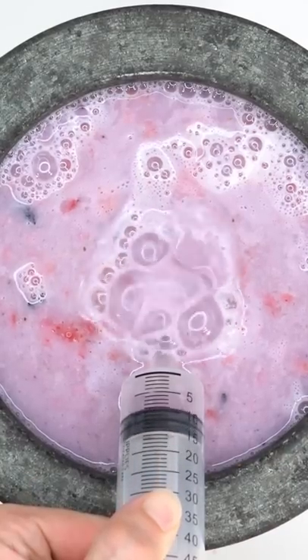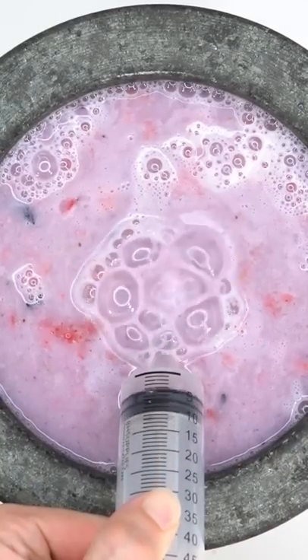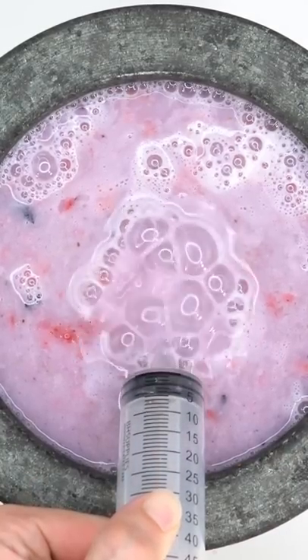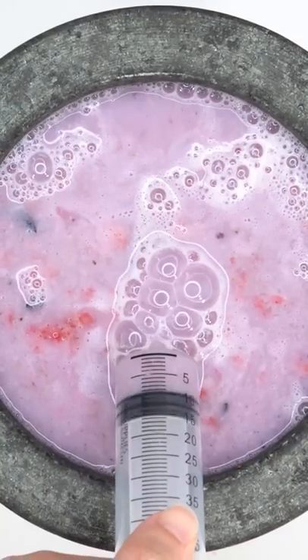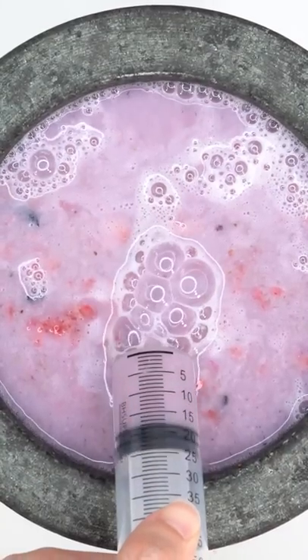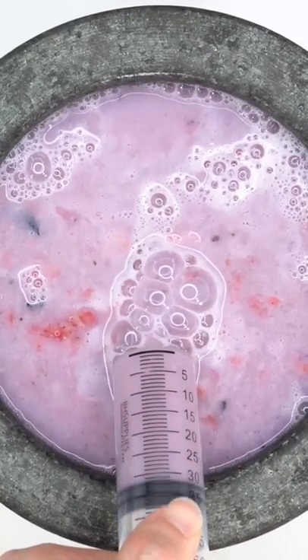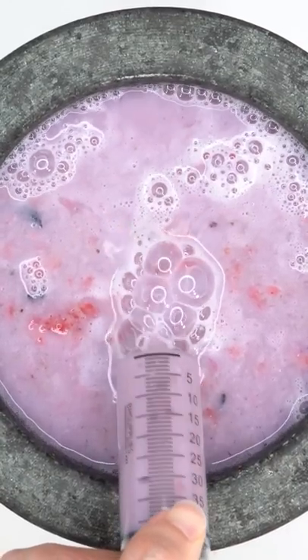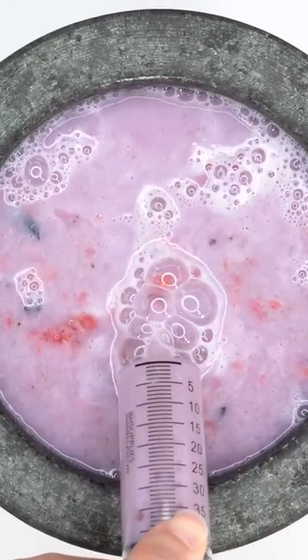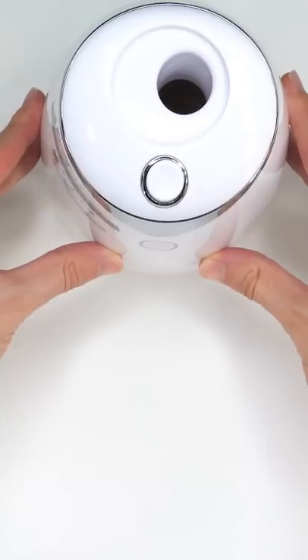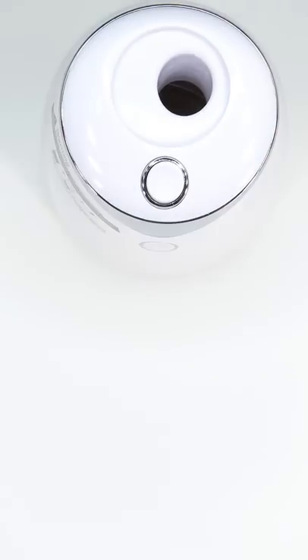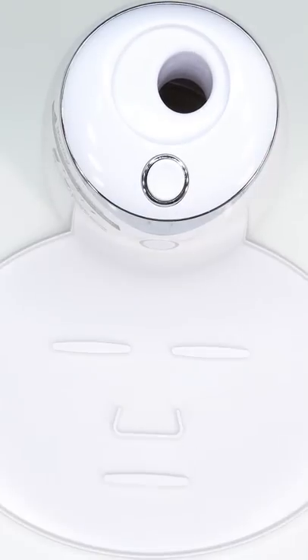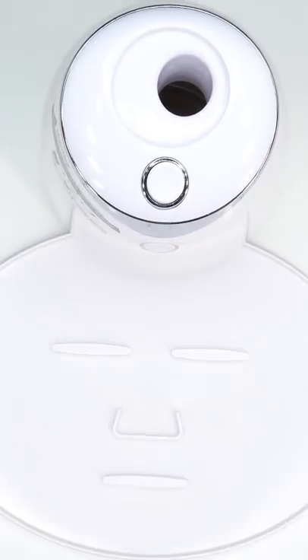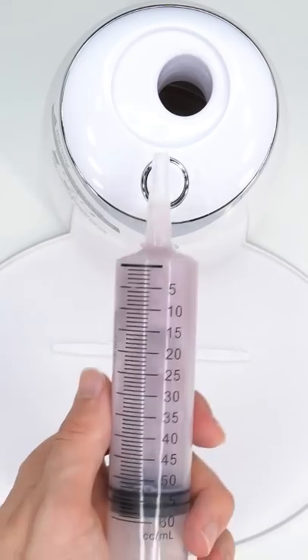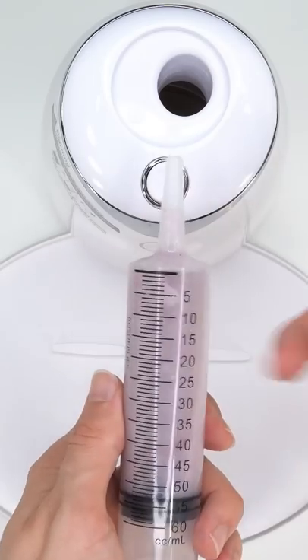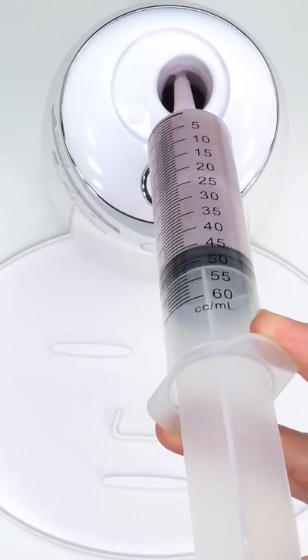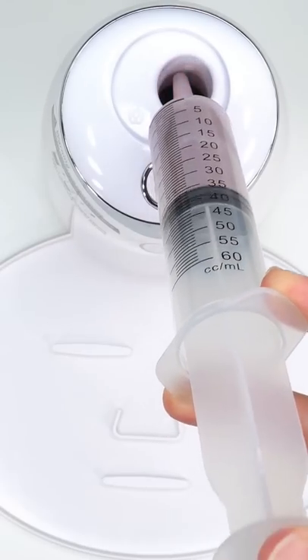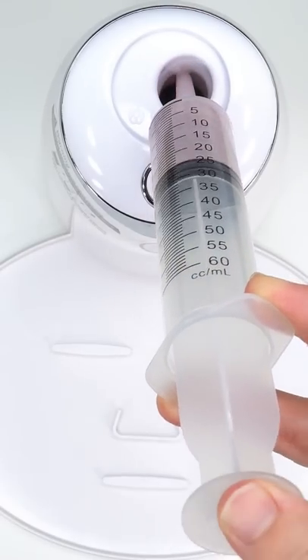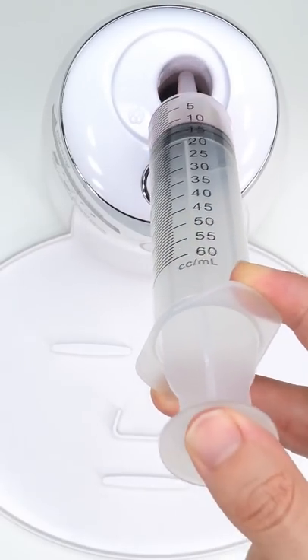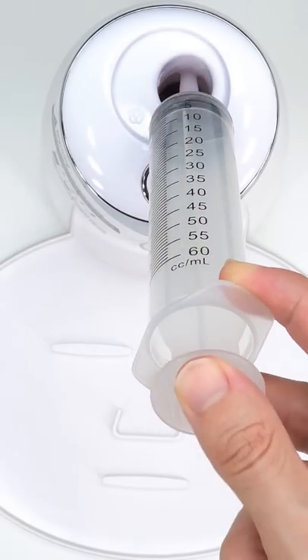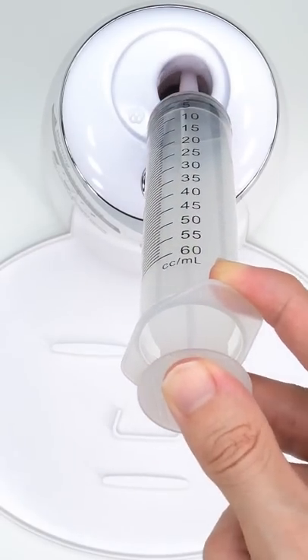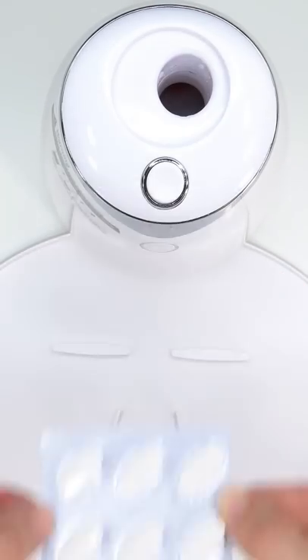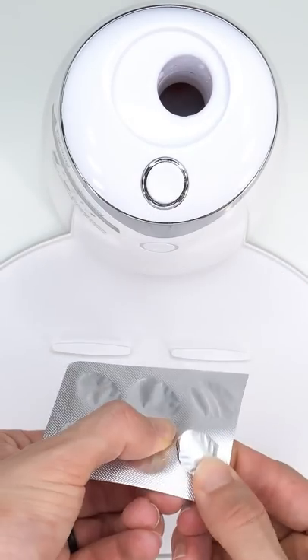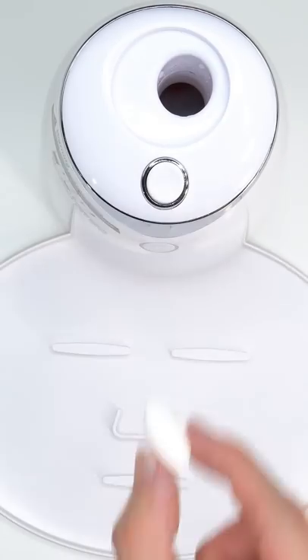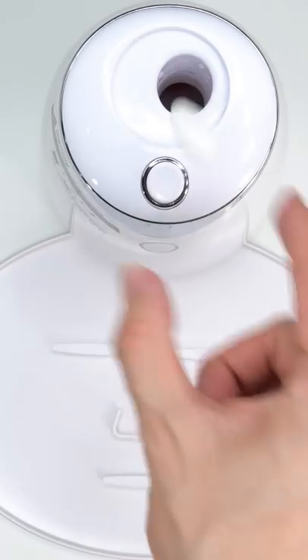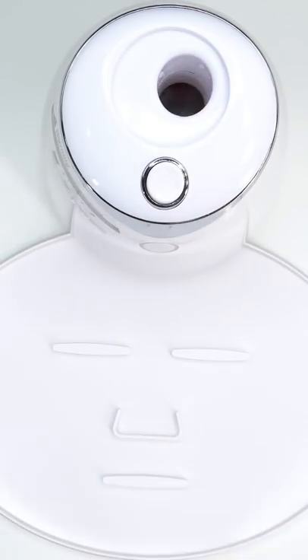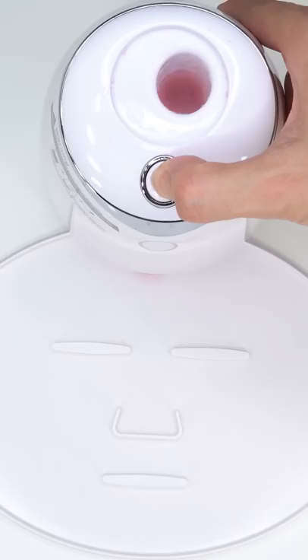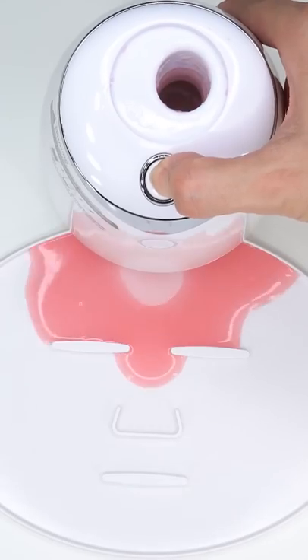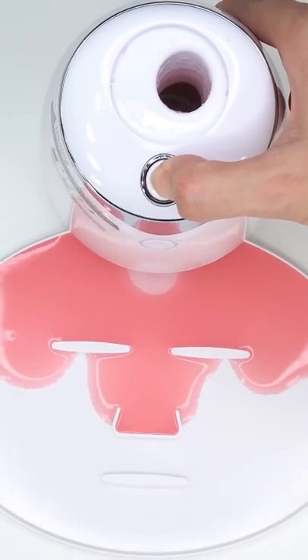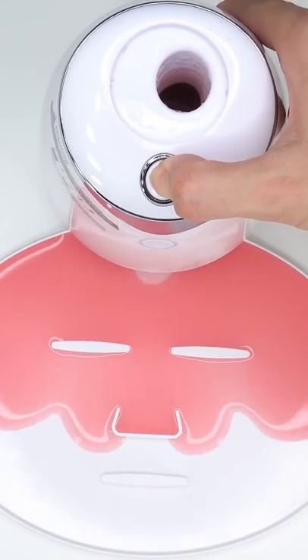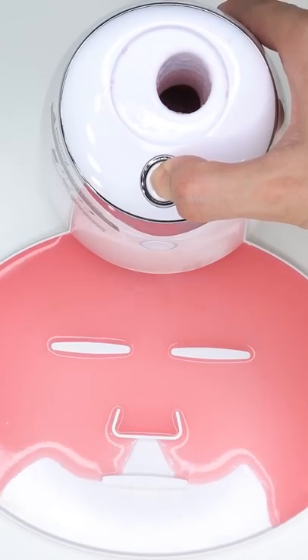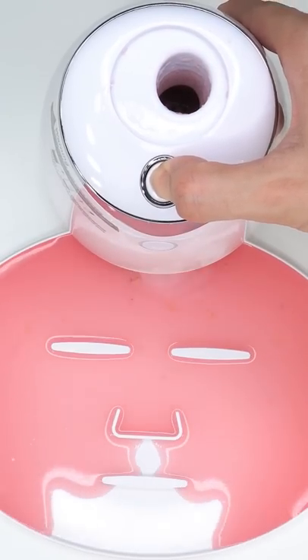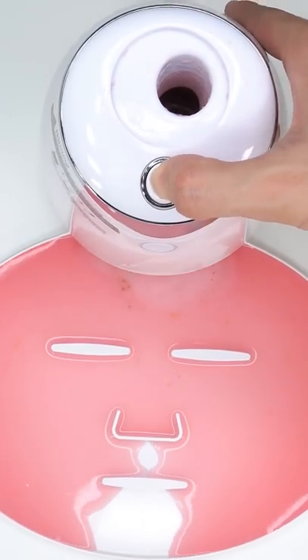Bubbles — suck it up. Inject the berries and cream. Add the white stuff. Turn it on and dispense.